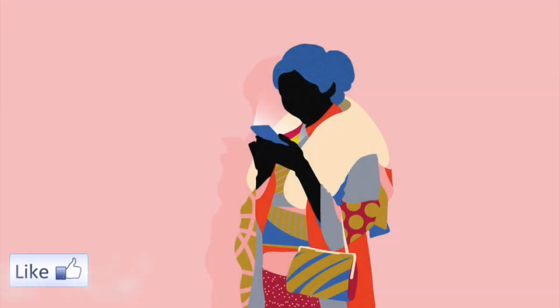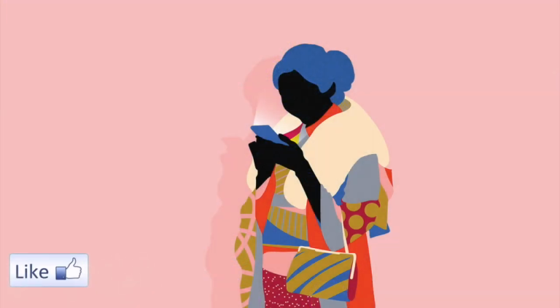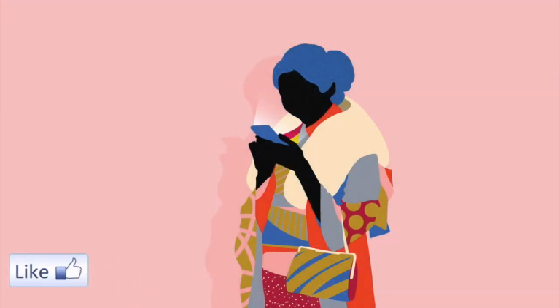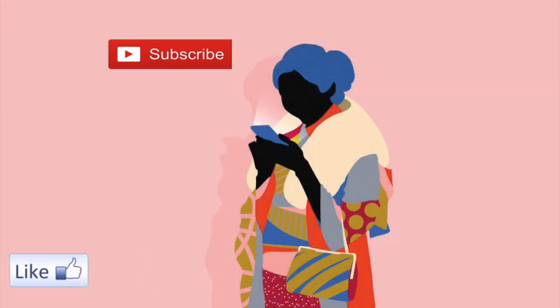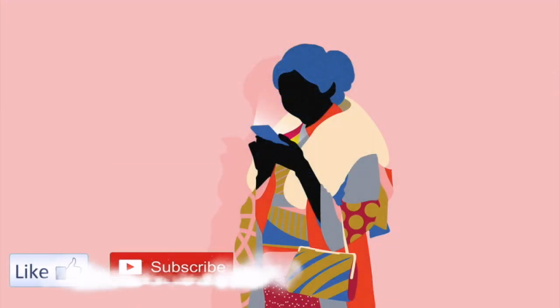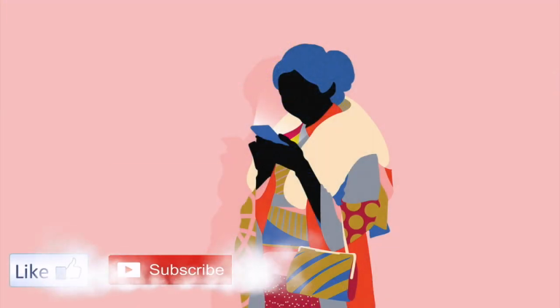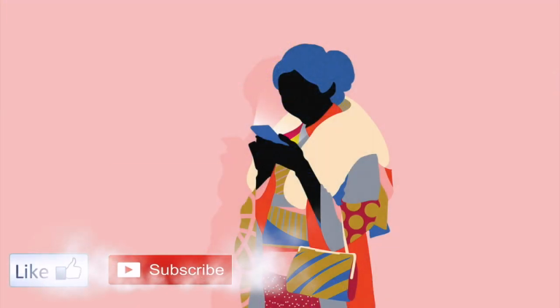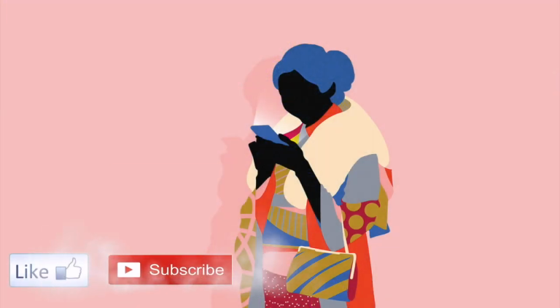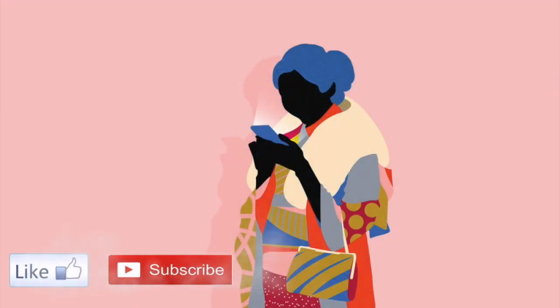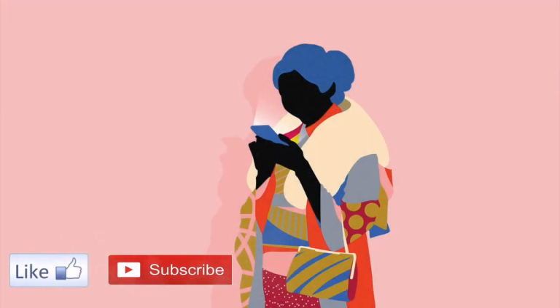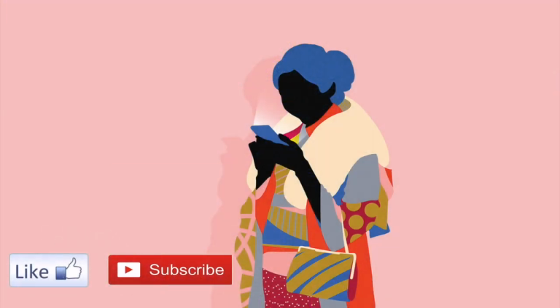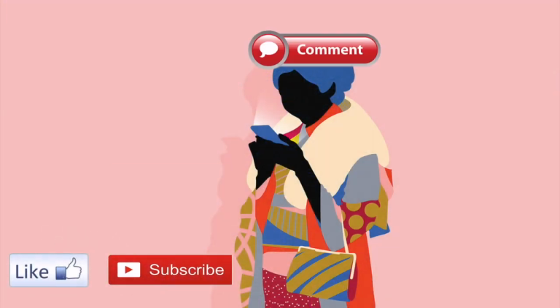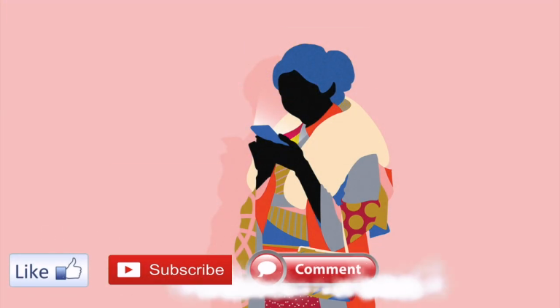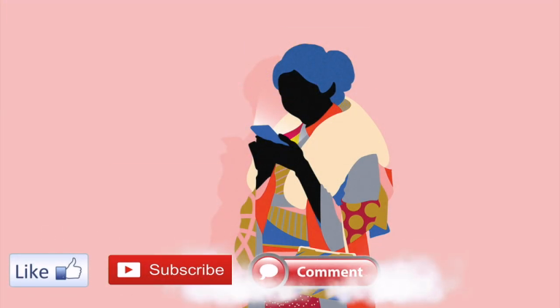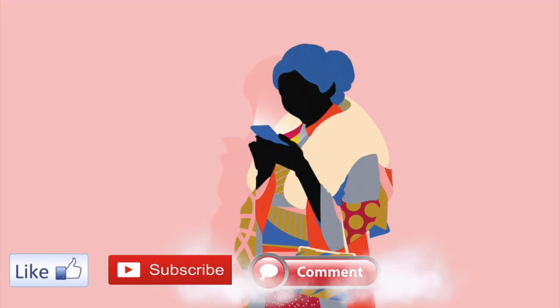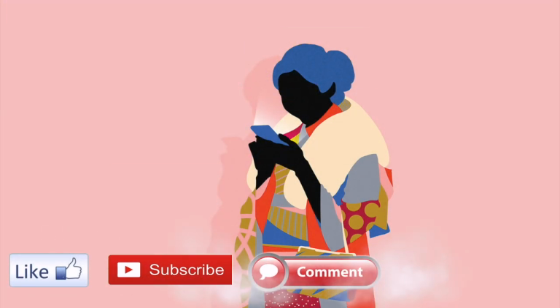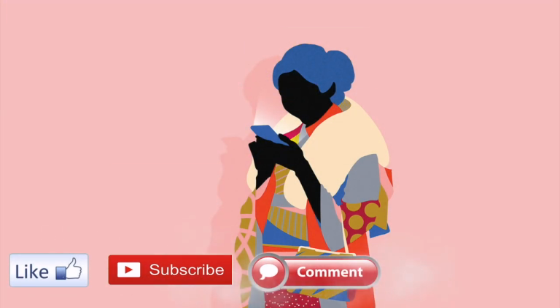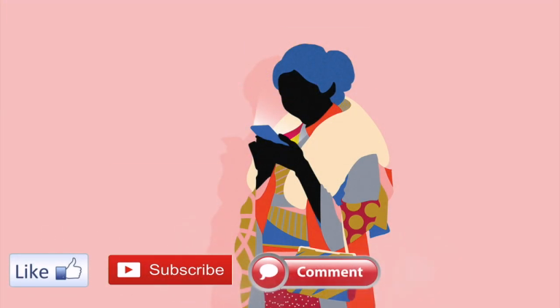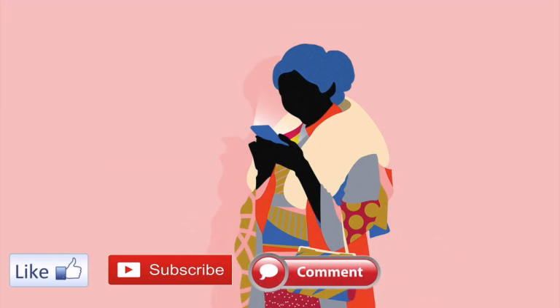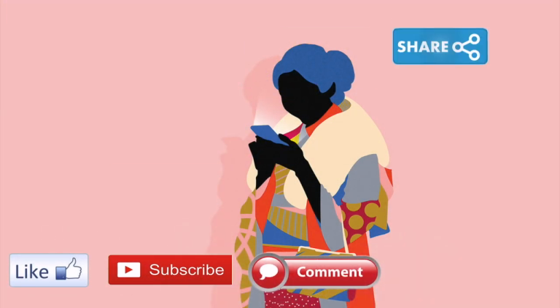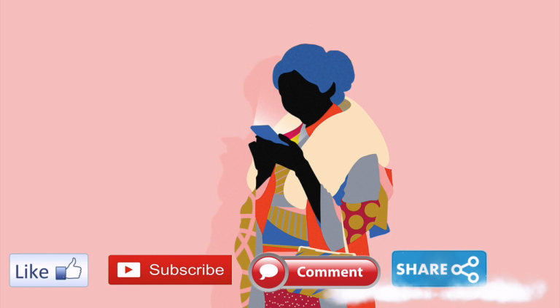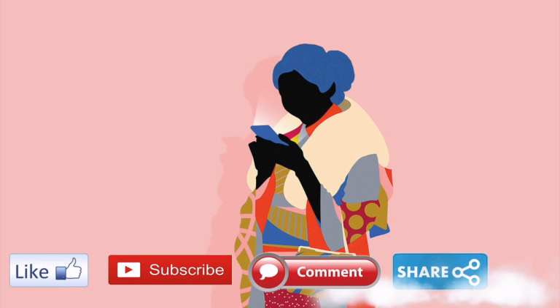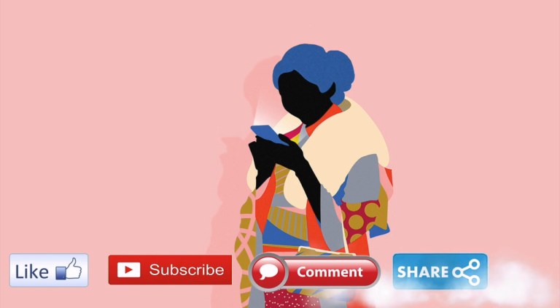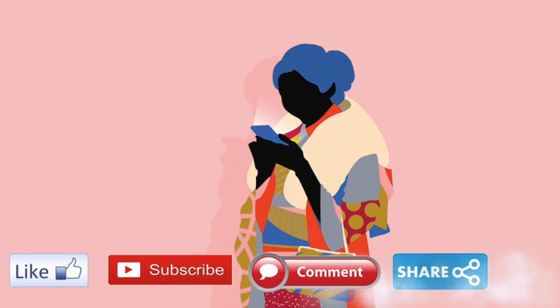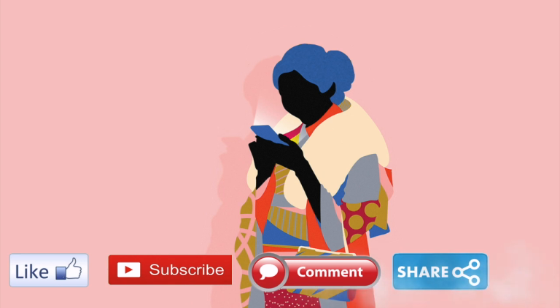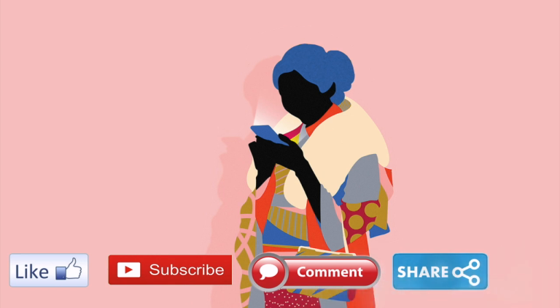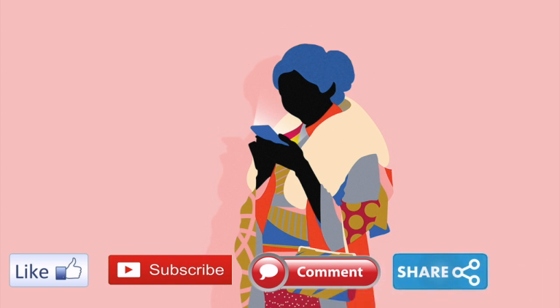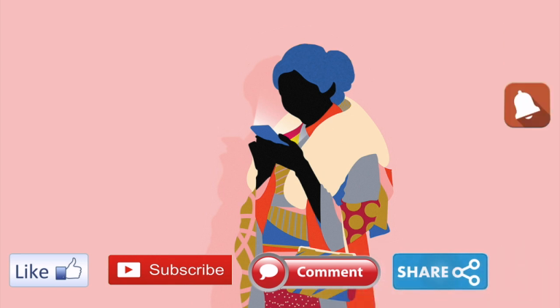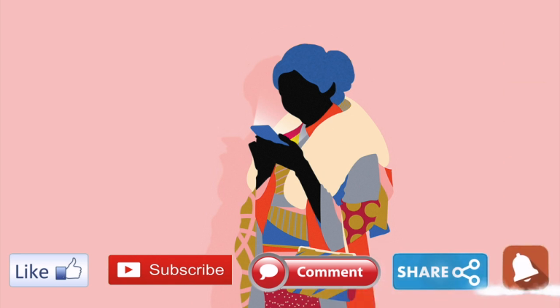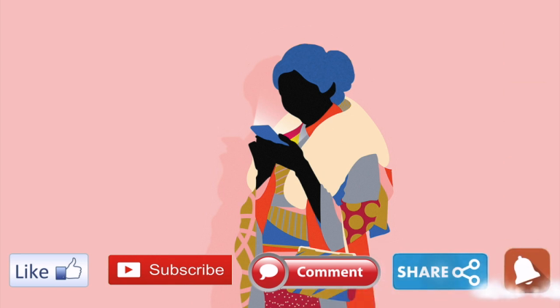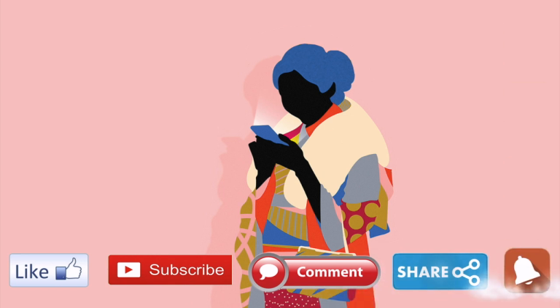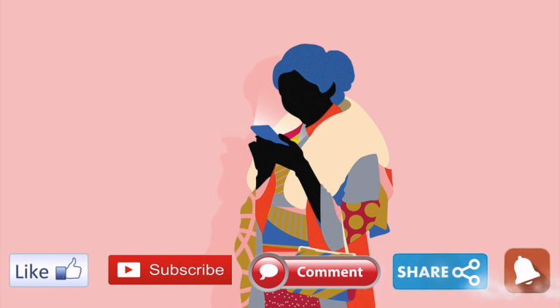Please like, subscribe, comment, and share, and don't forget to ring that notification bell.